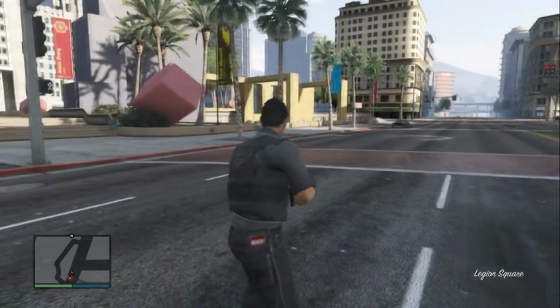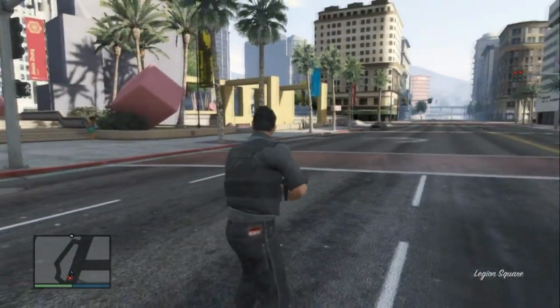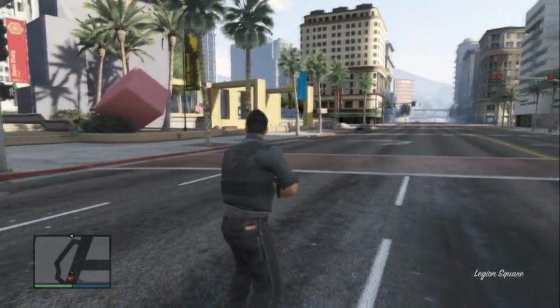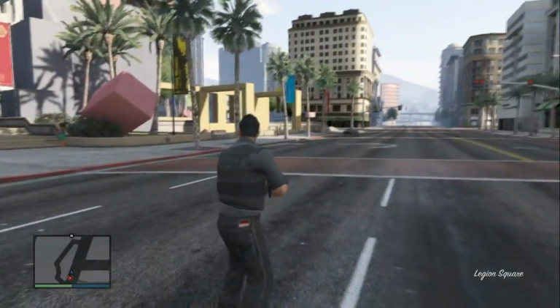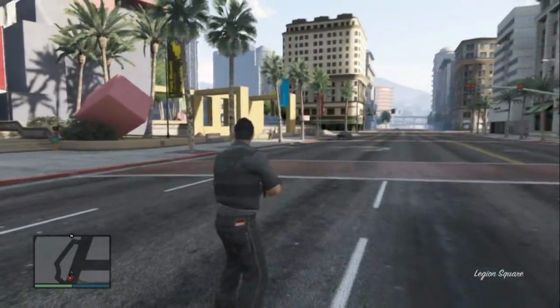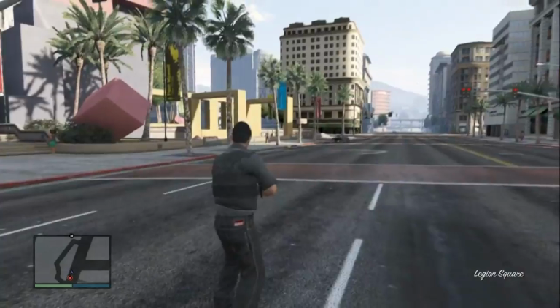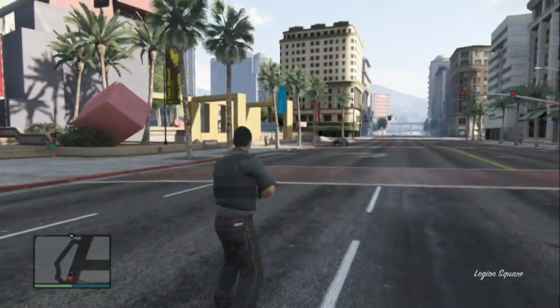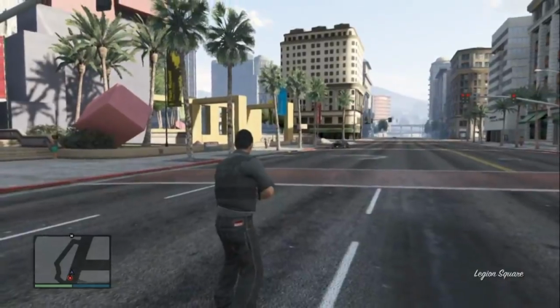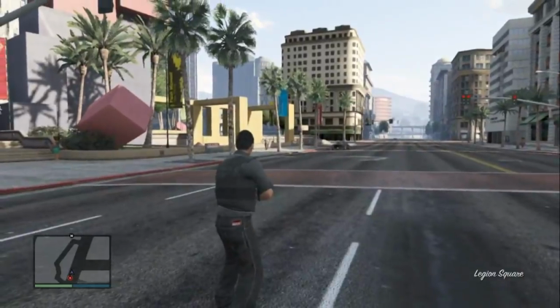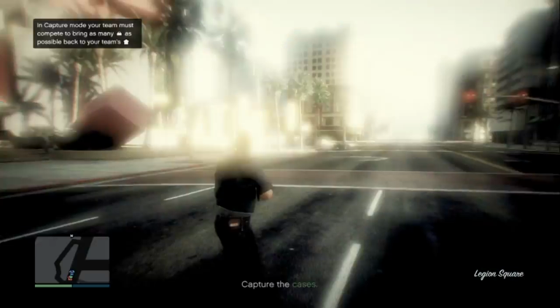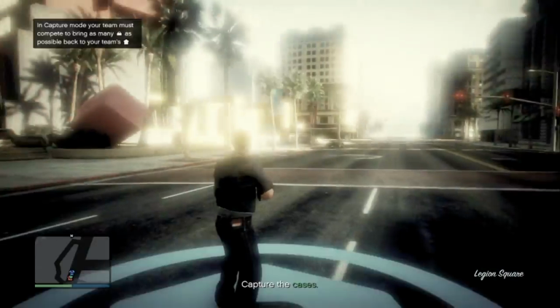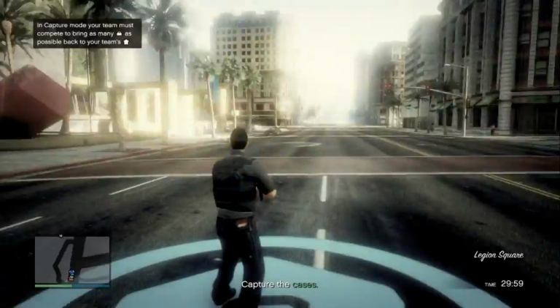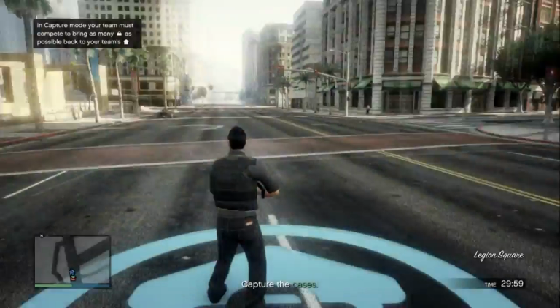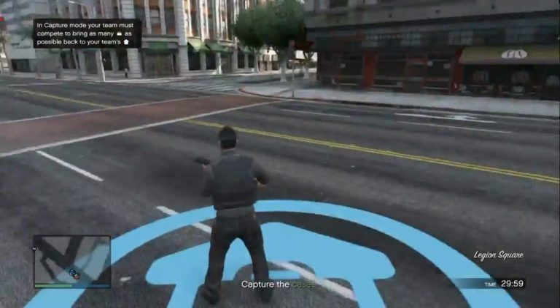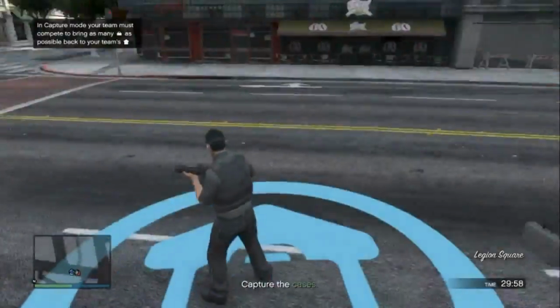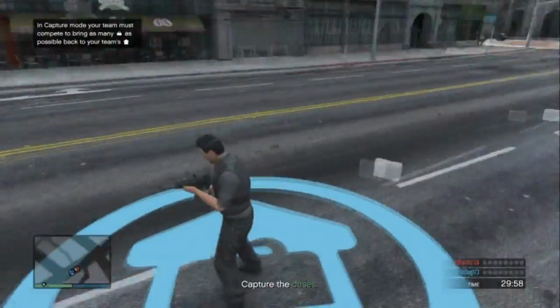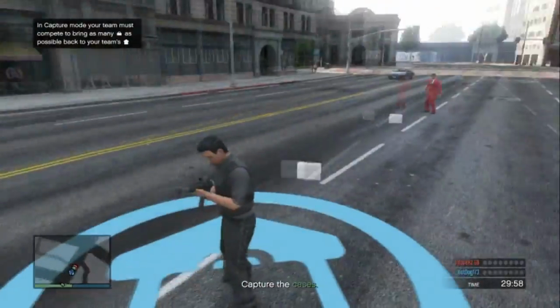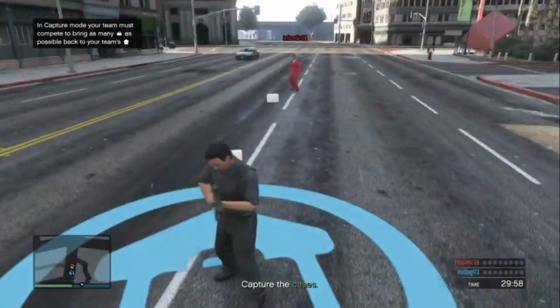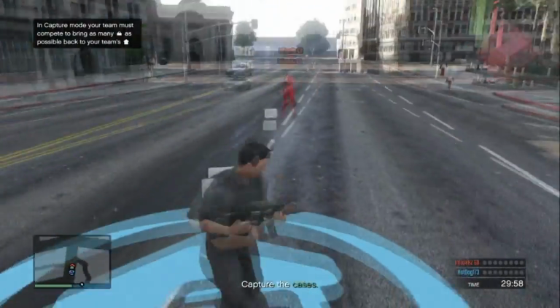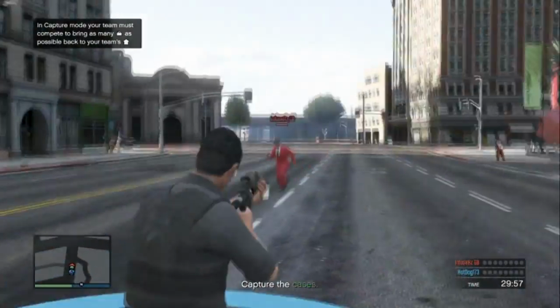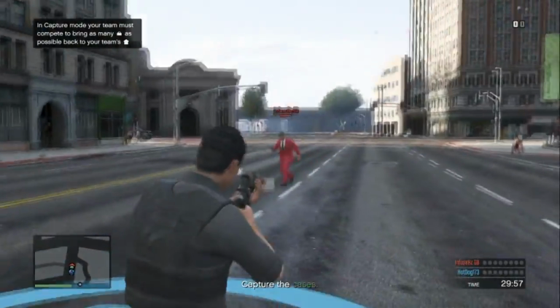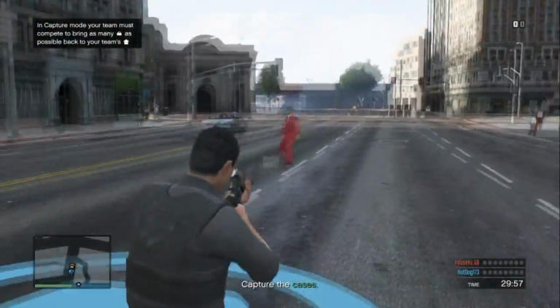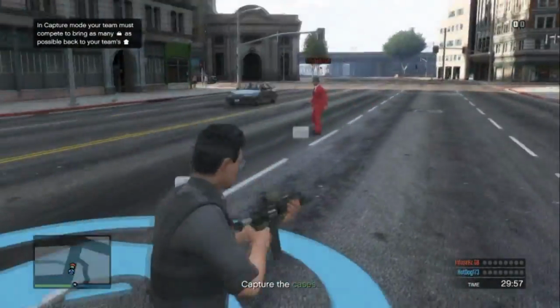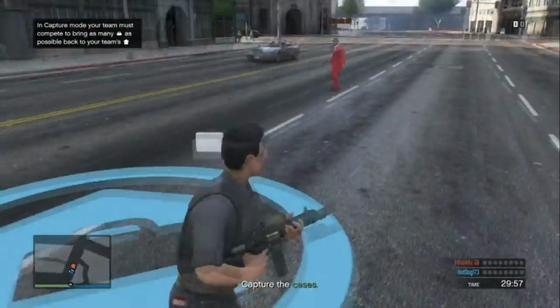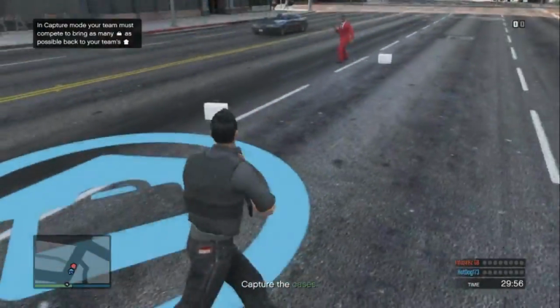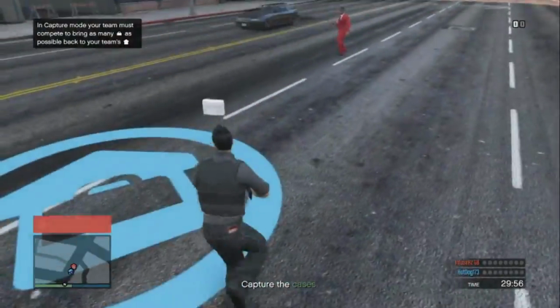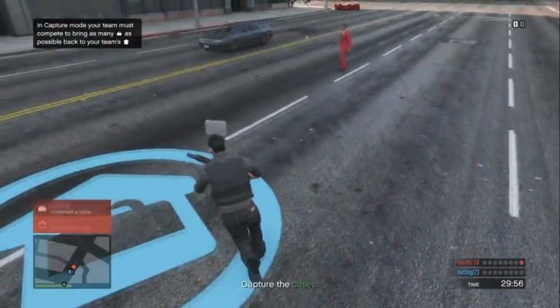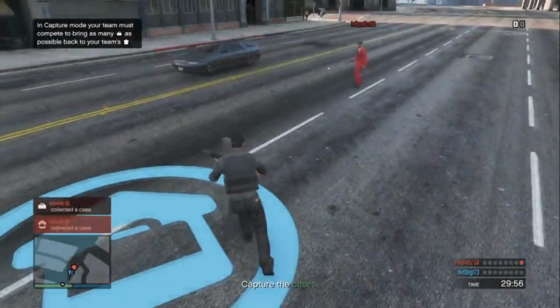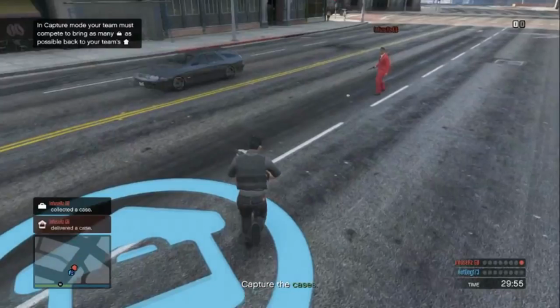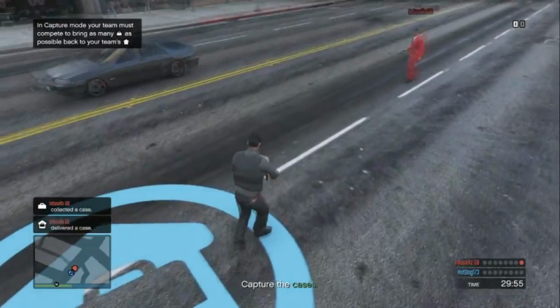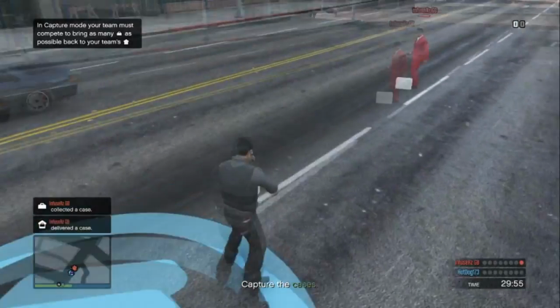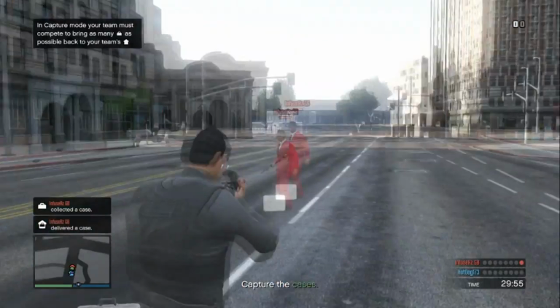You'll see that you need to turn around first, and you'll be in a little circle. All you need to do is stand on the briefcases and it'll give you loads of RP.